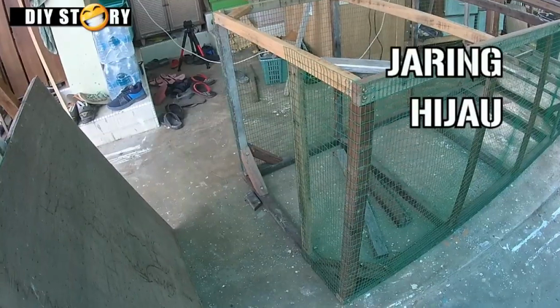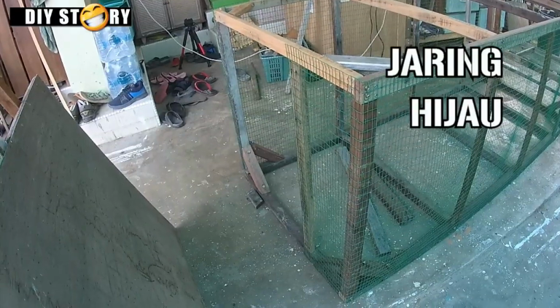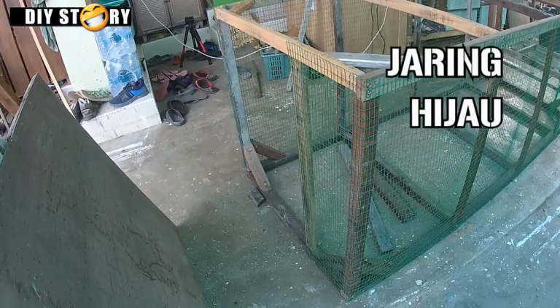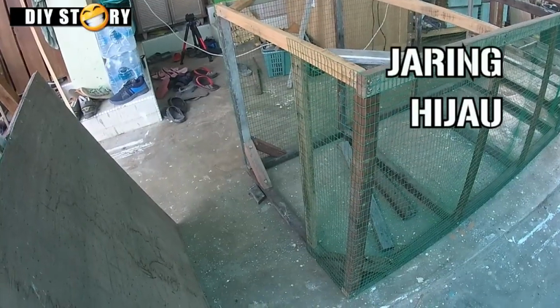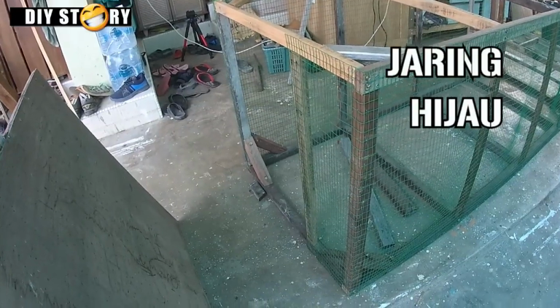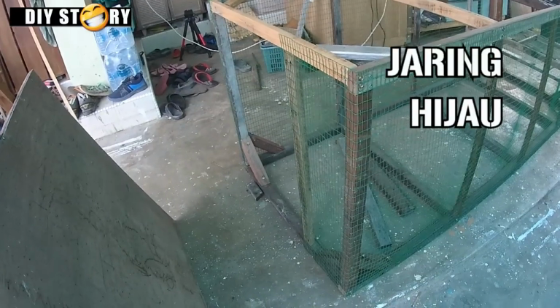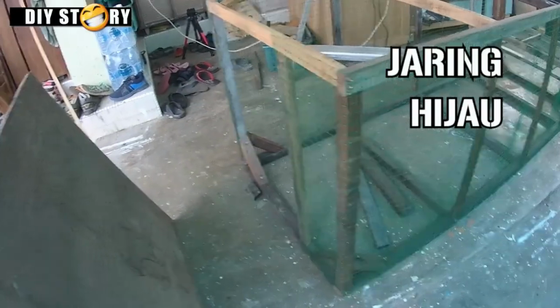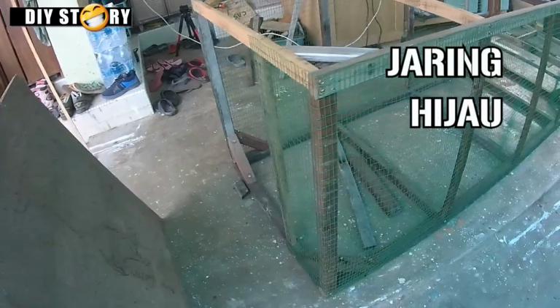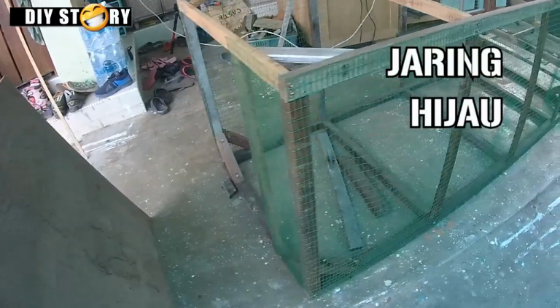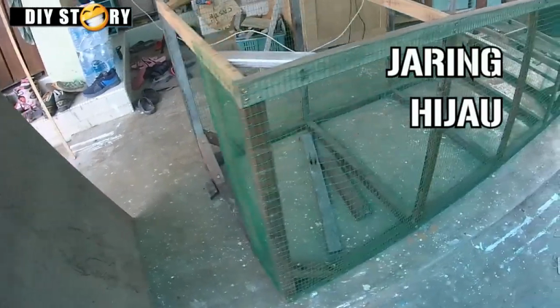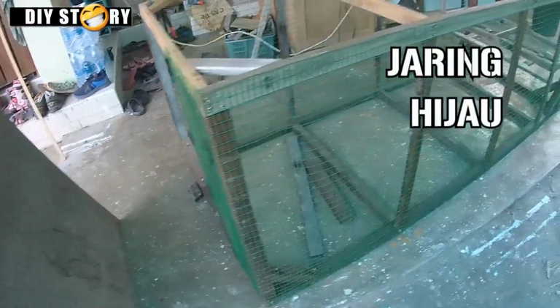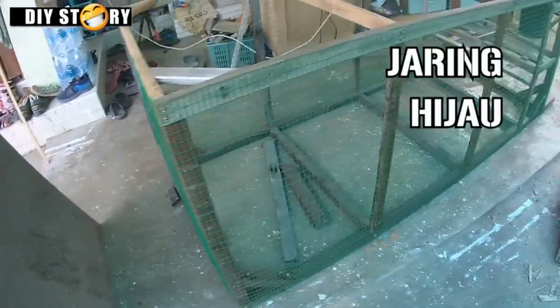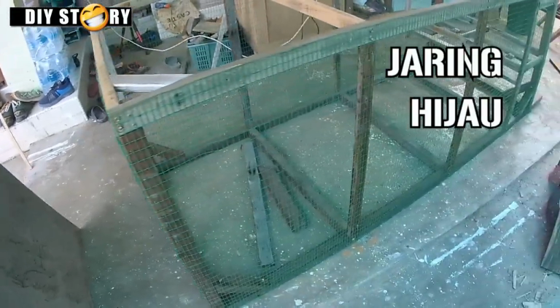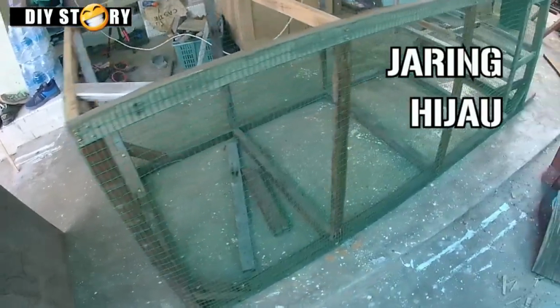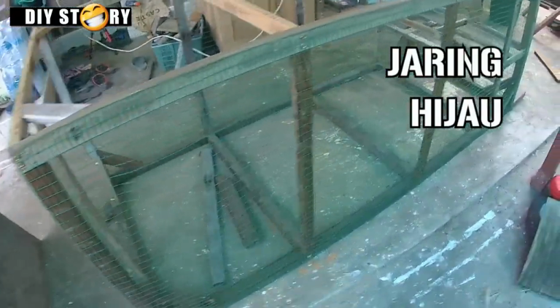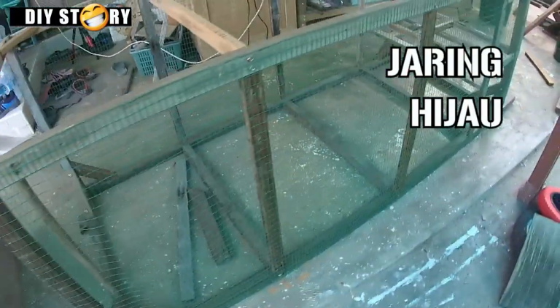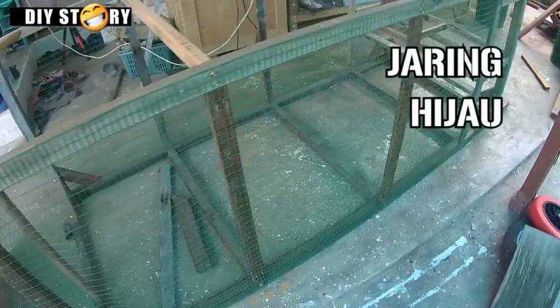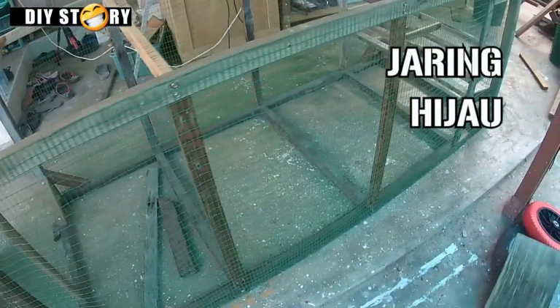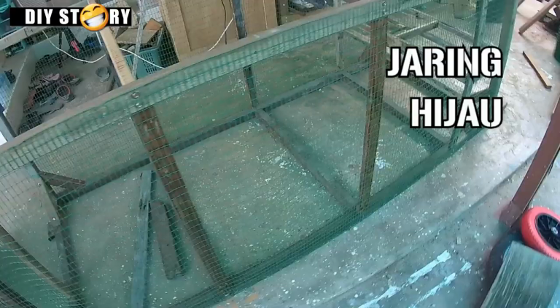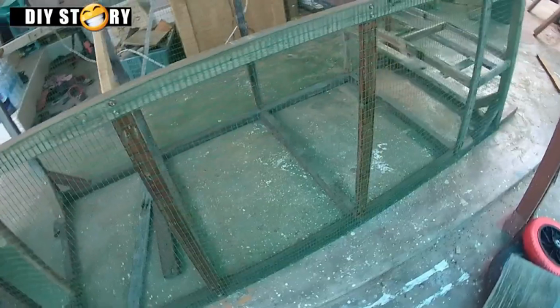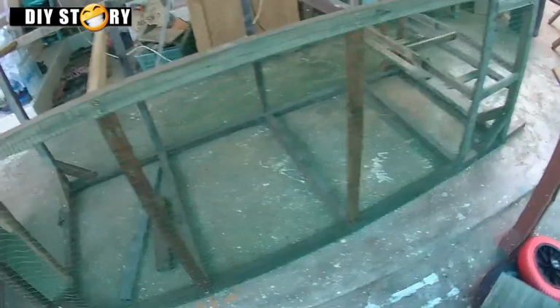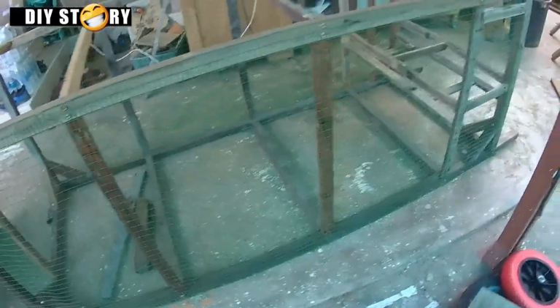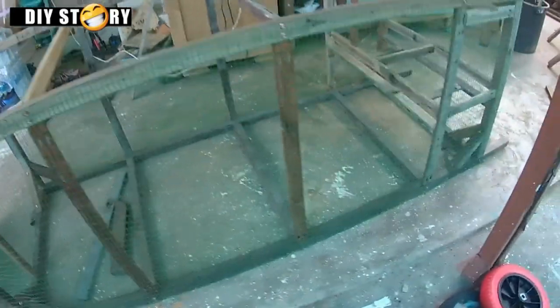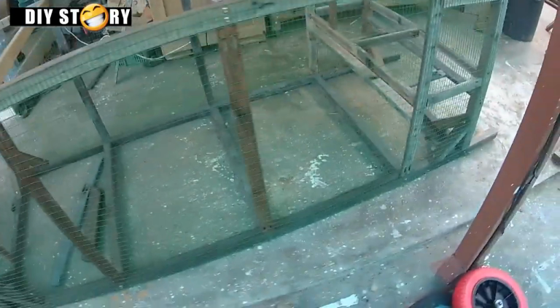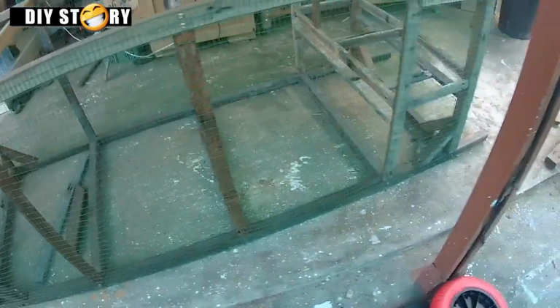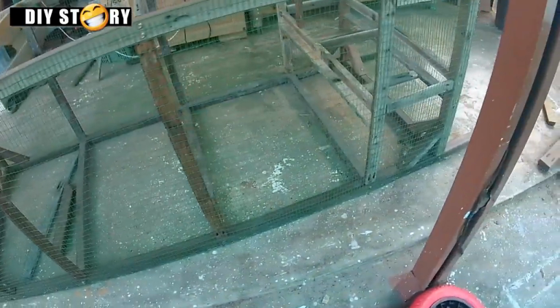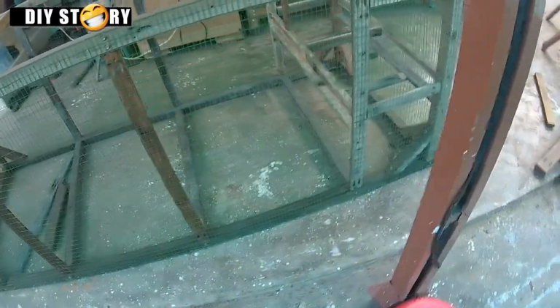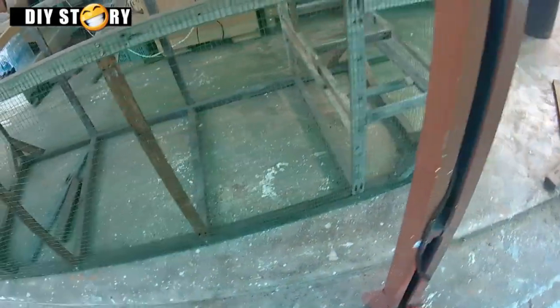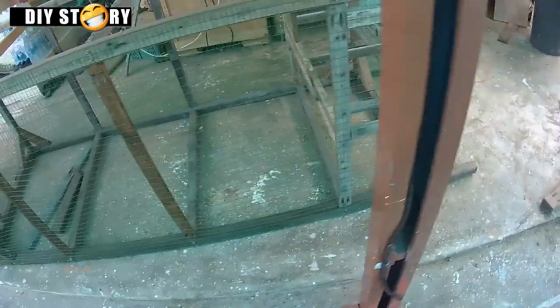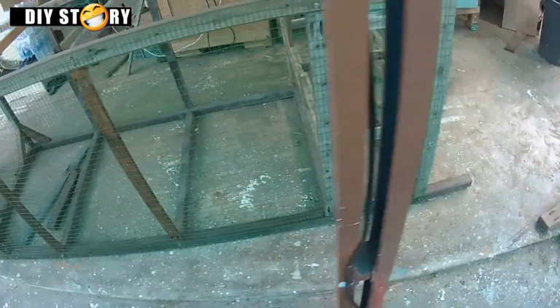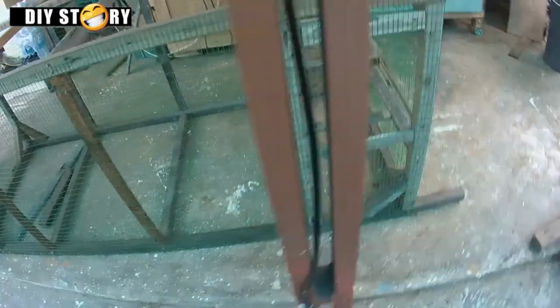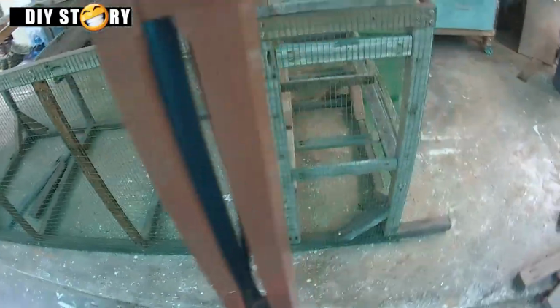Tempat saya susah nak cari jaring BRC yang tebal tu. Jadi kami cuma guna jaring hijau ni je untuk sementara.